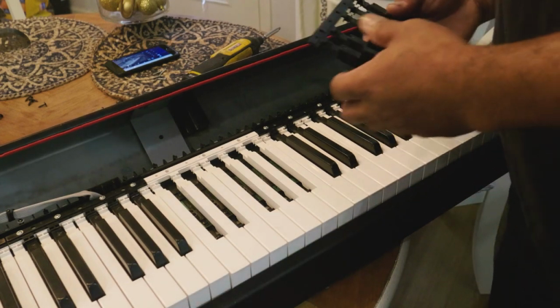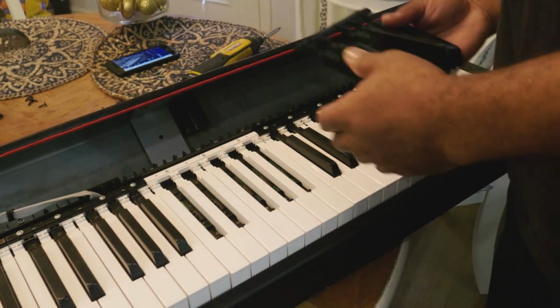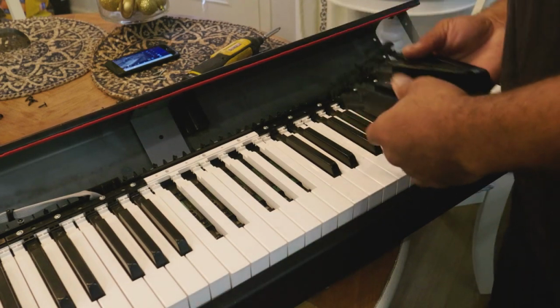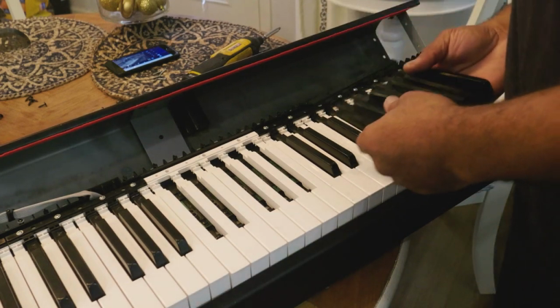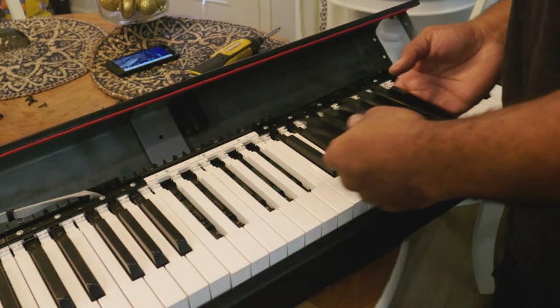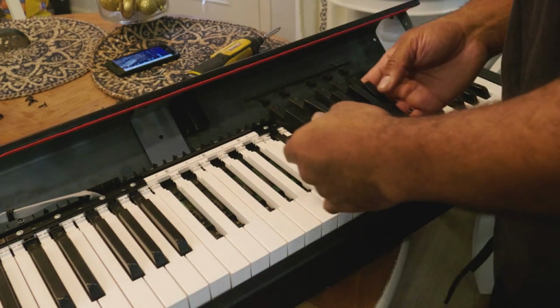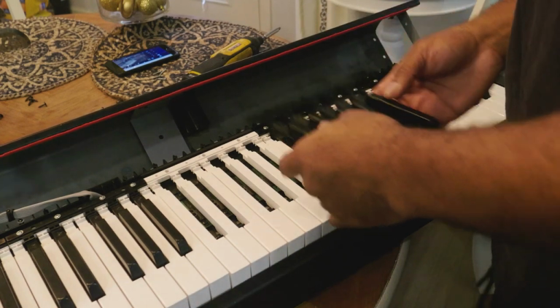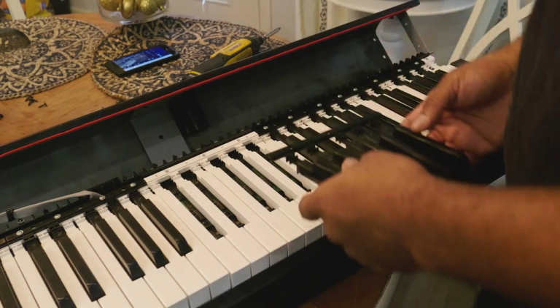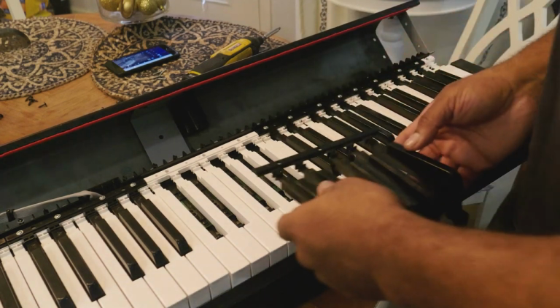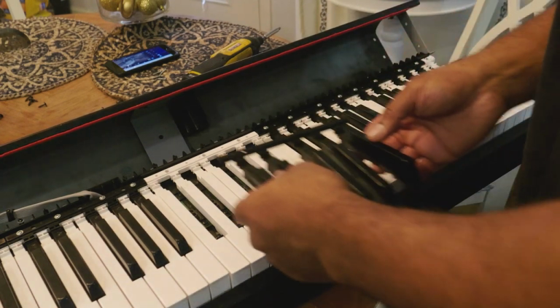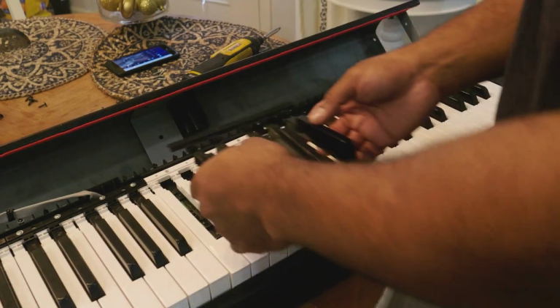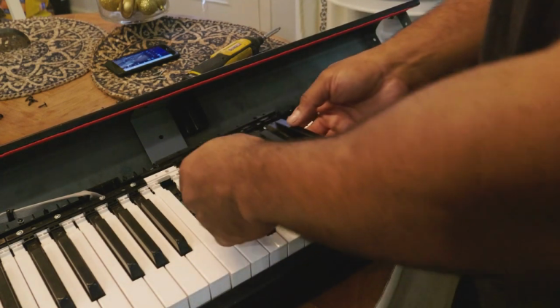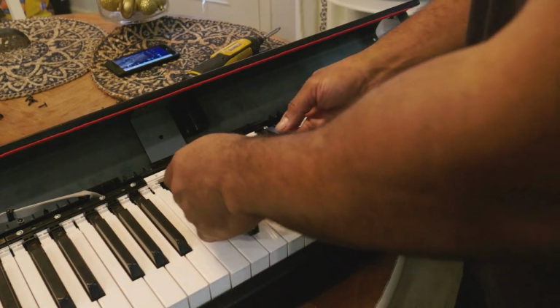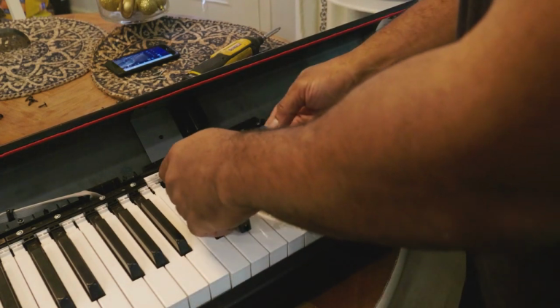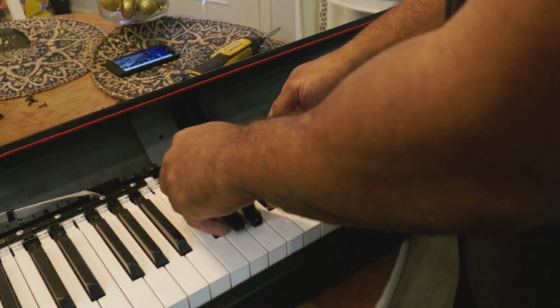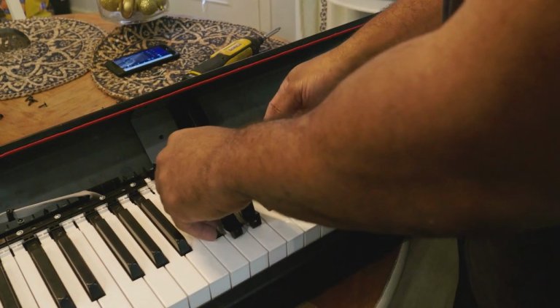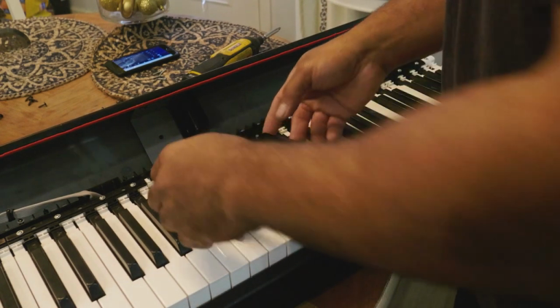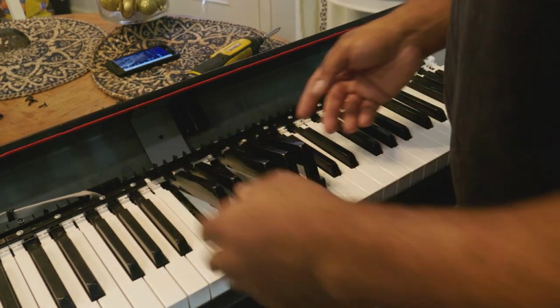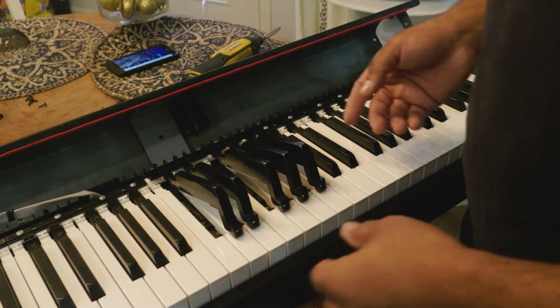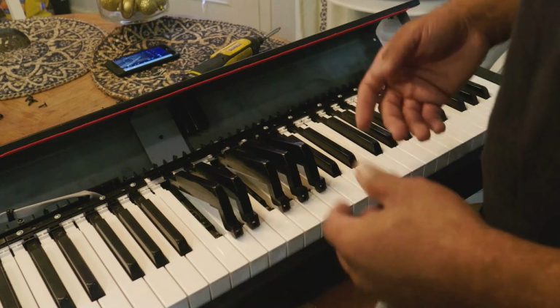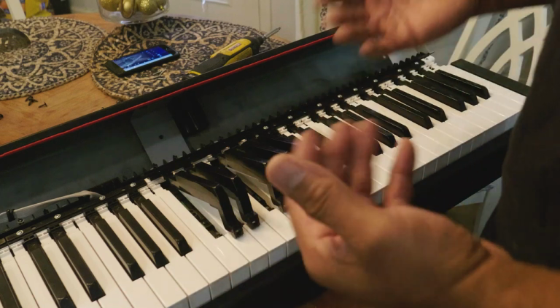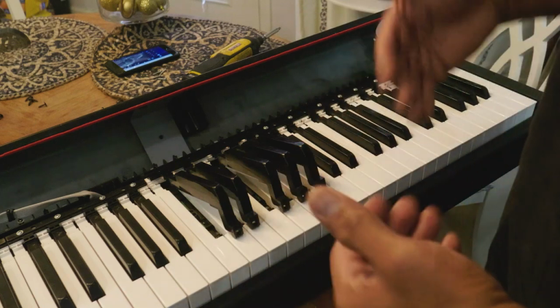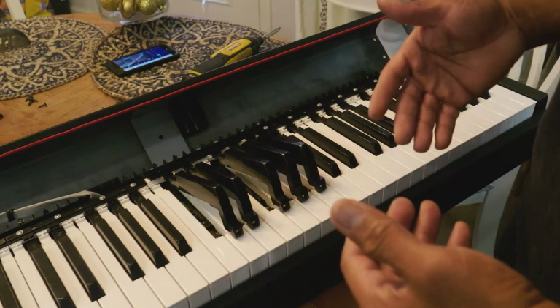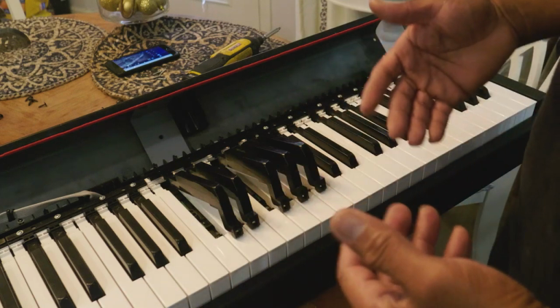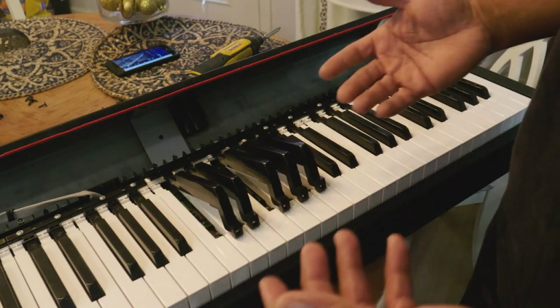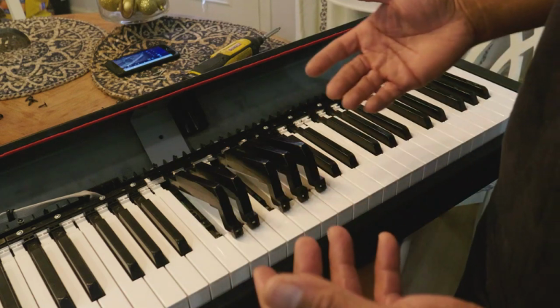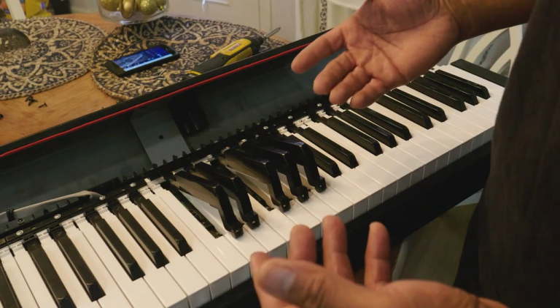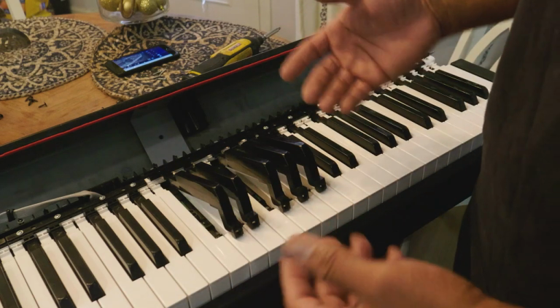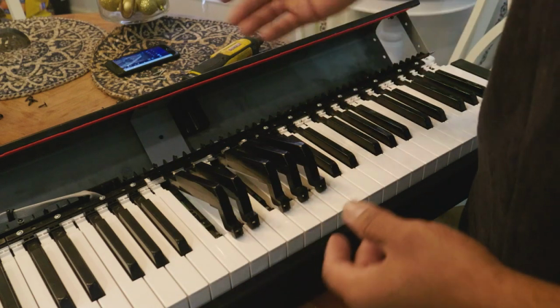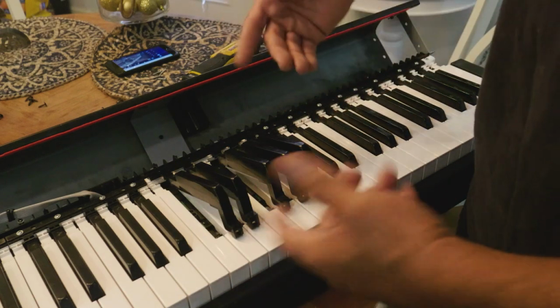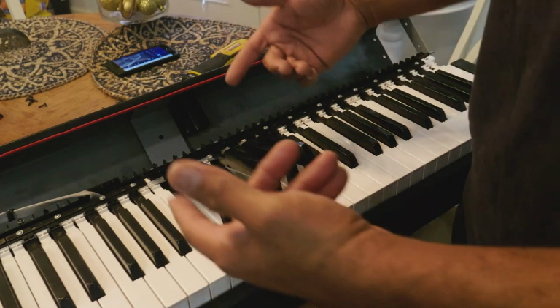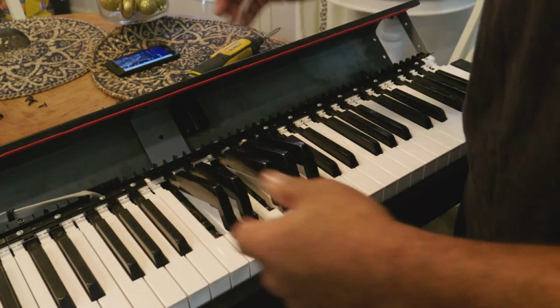Now I'm going to put this back together — just do everything in reverse from what I showed you.